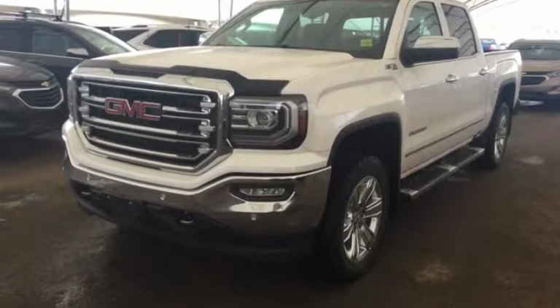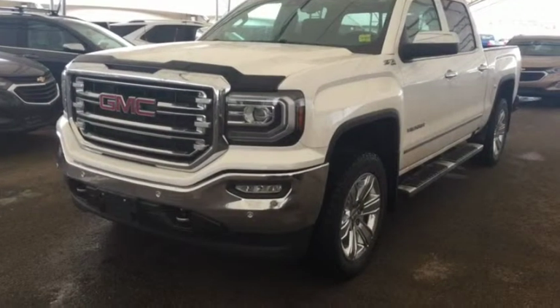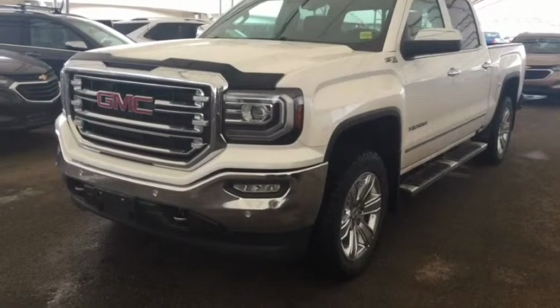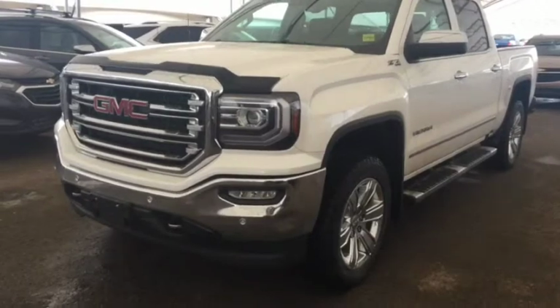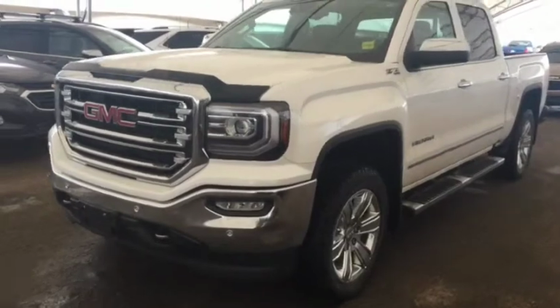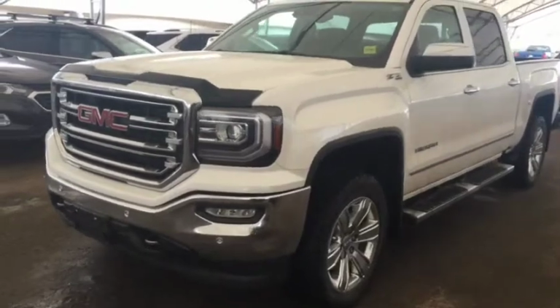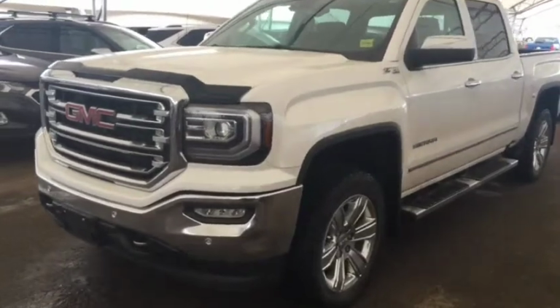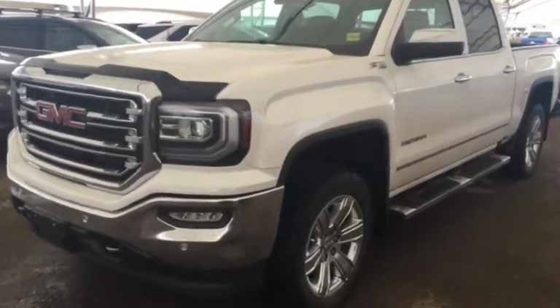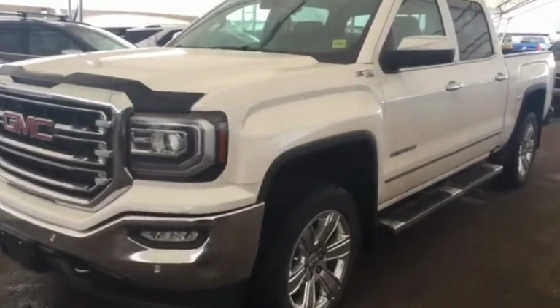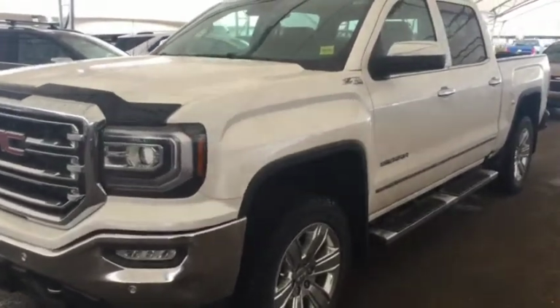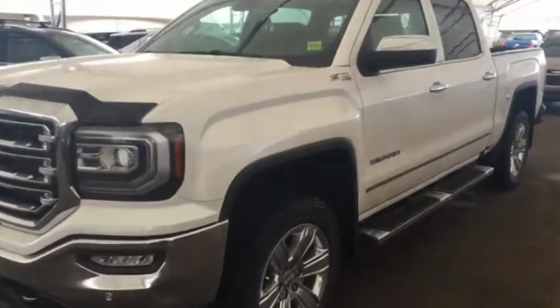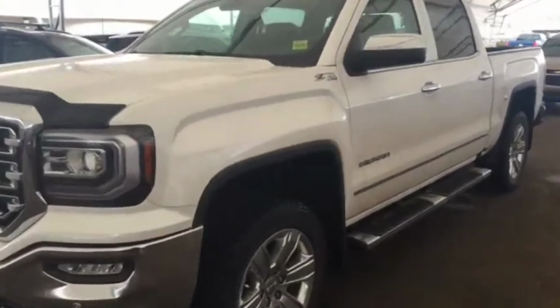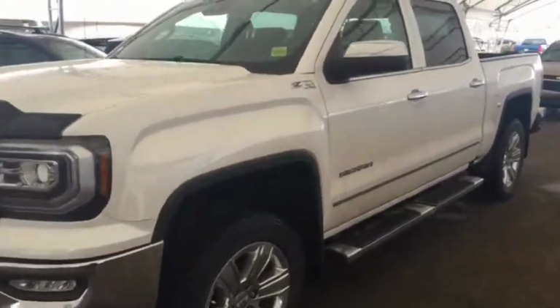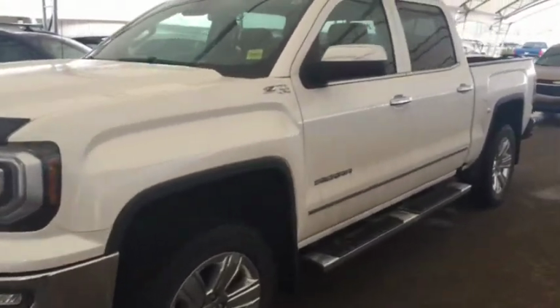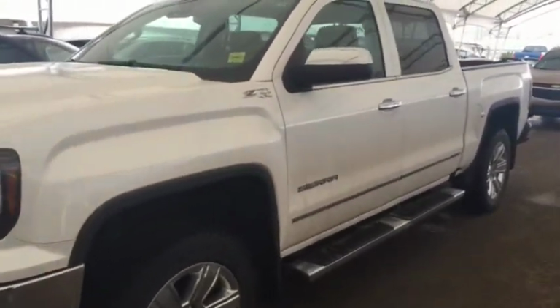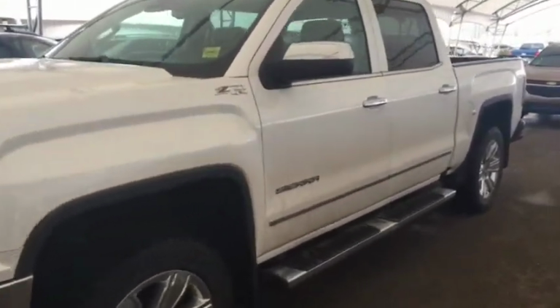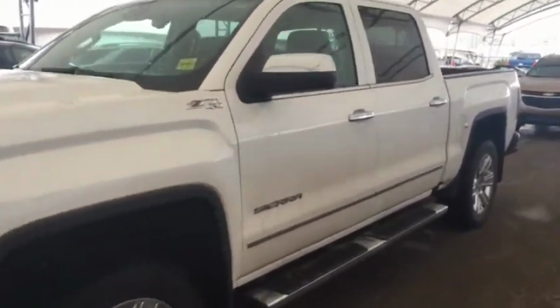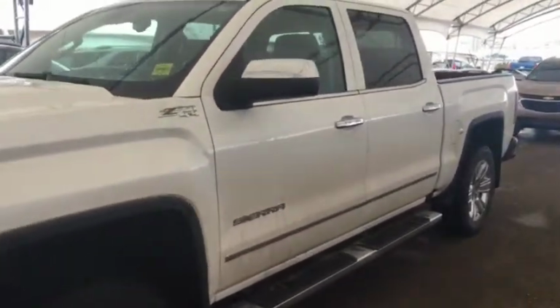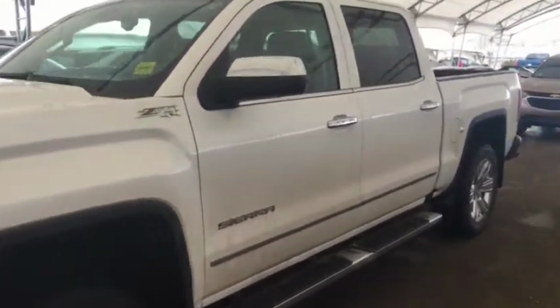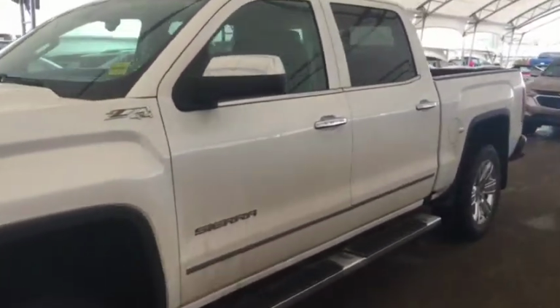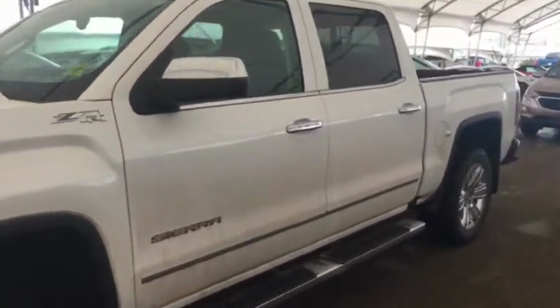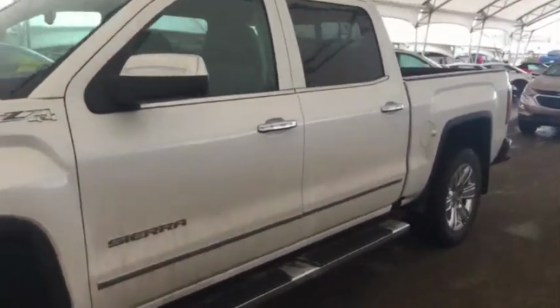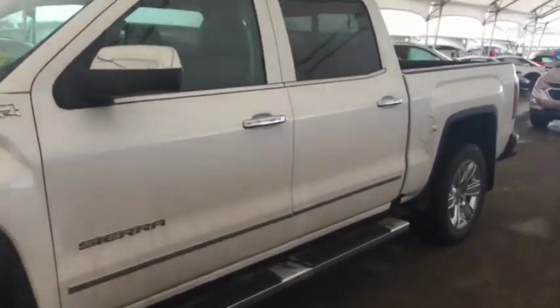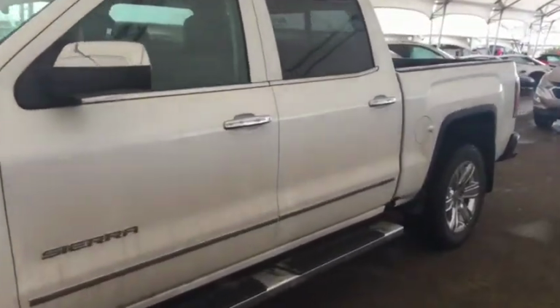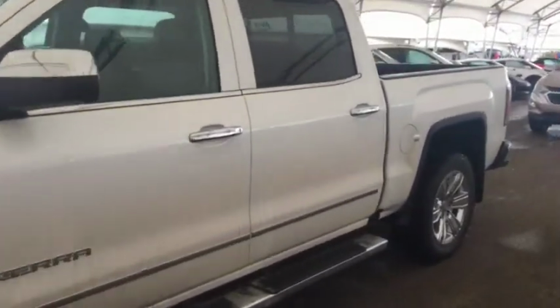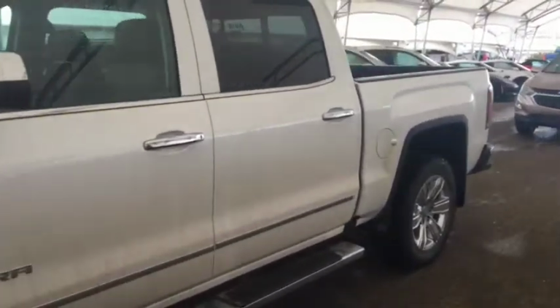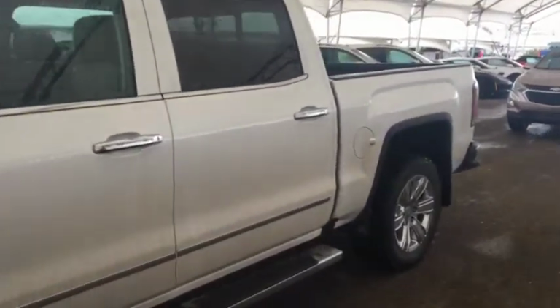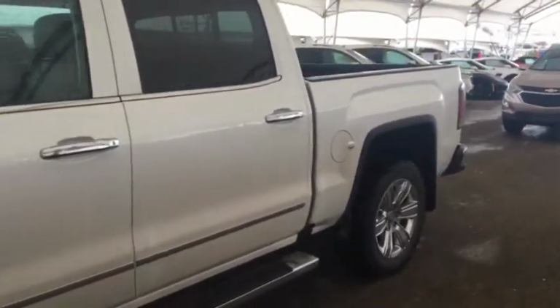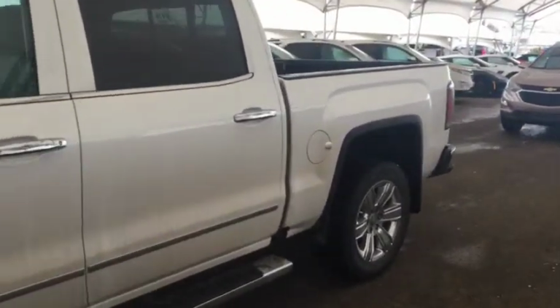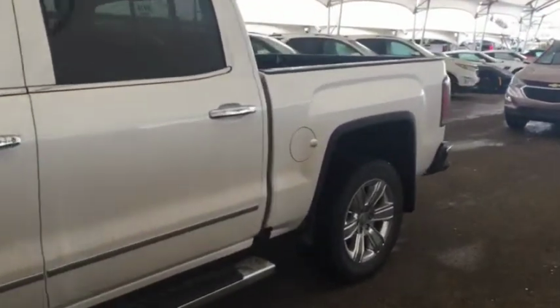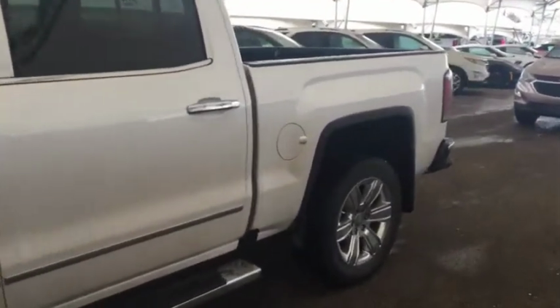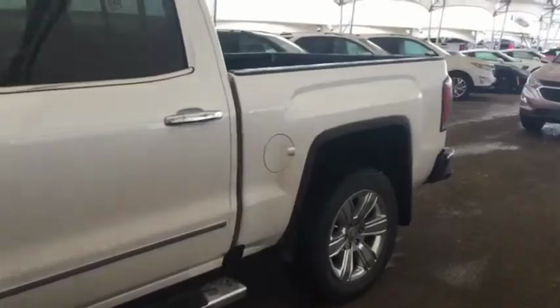Welcome to Davis Chevrolet. This is a pre-owned 2017 GMC Sierra in the color white.